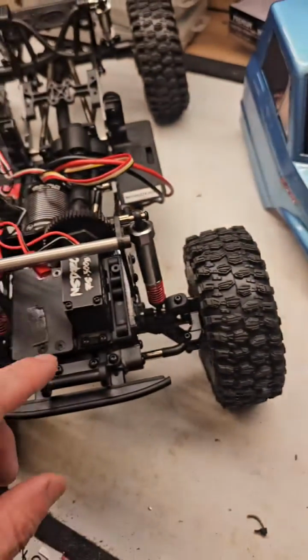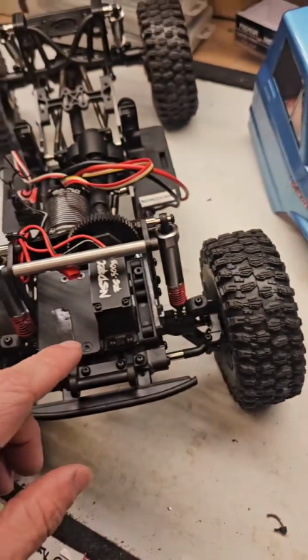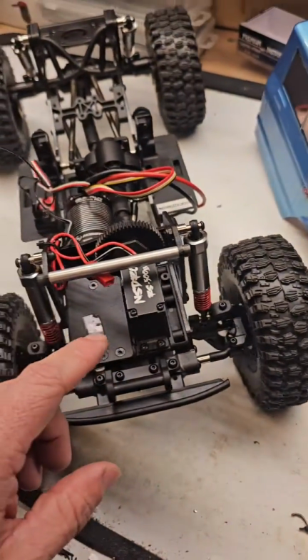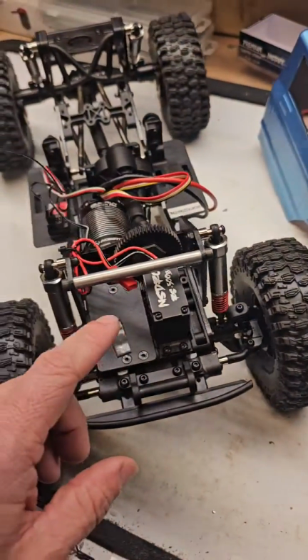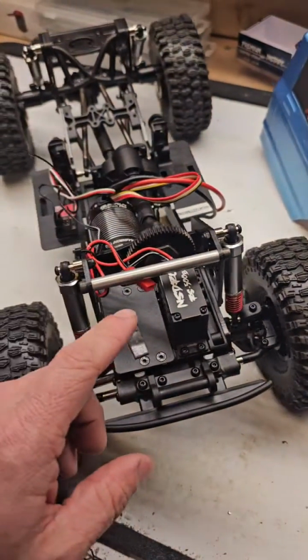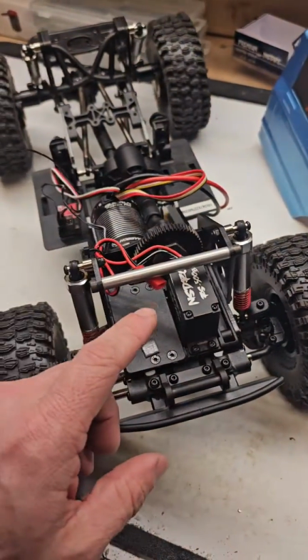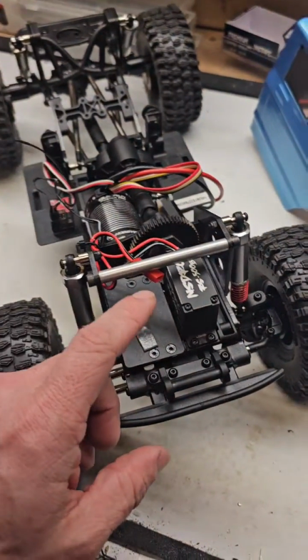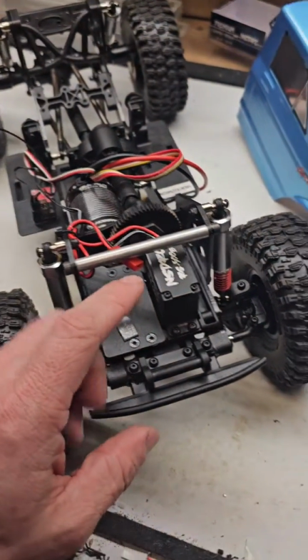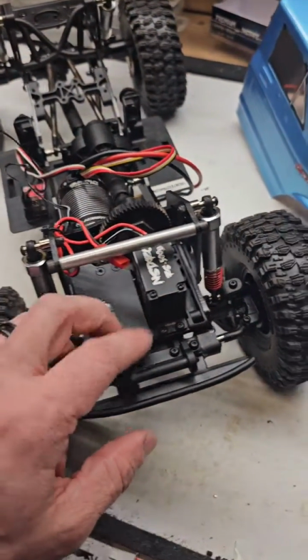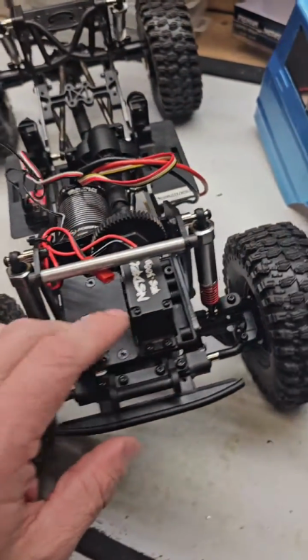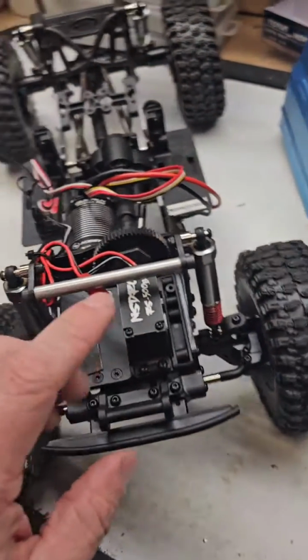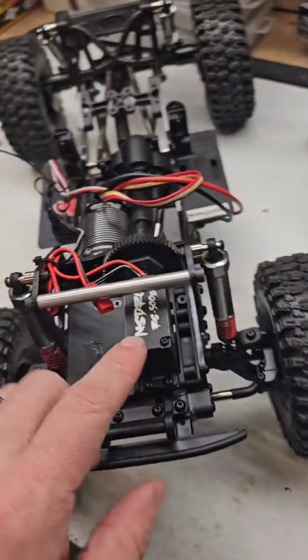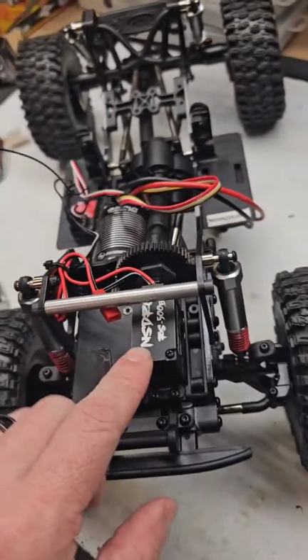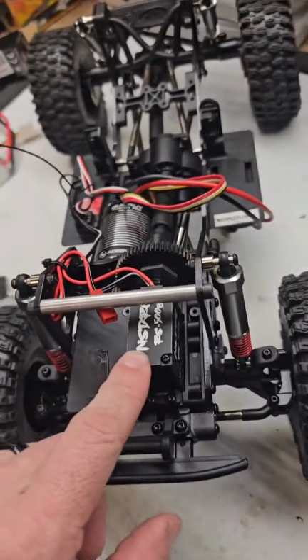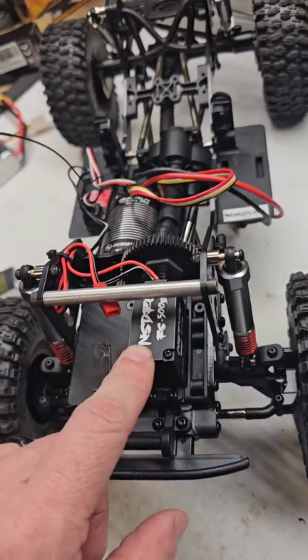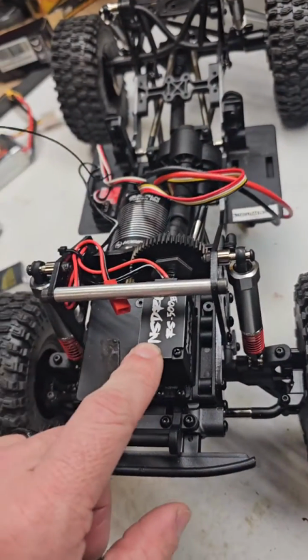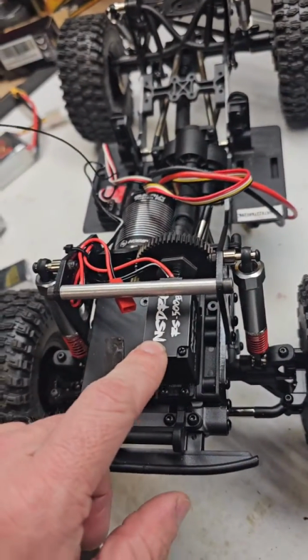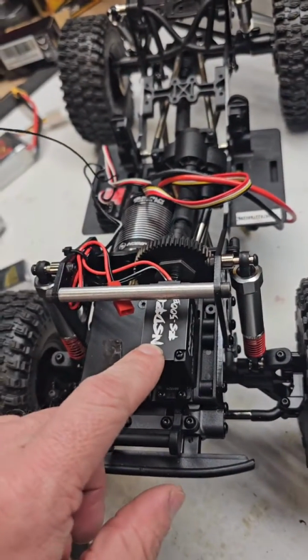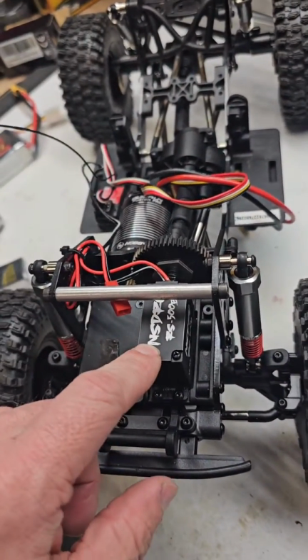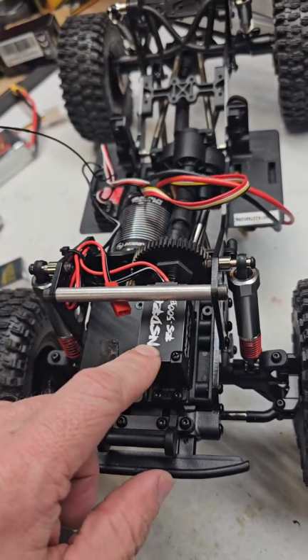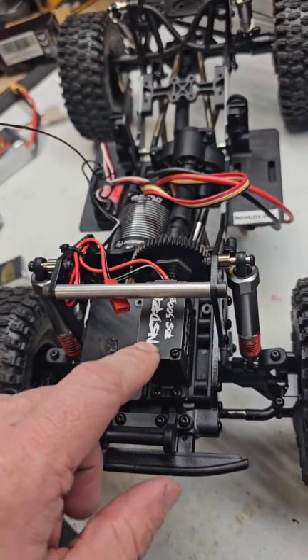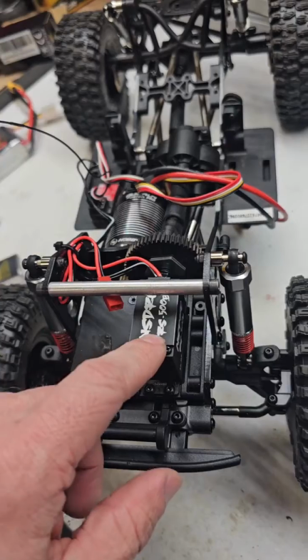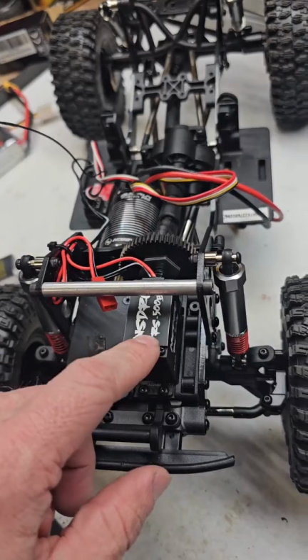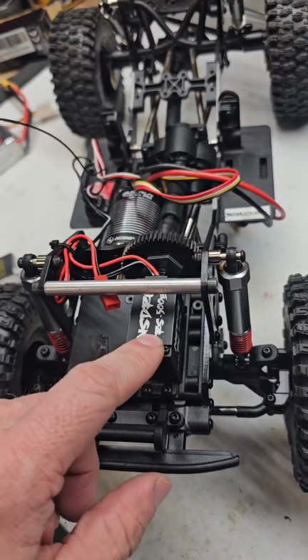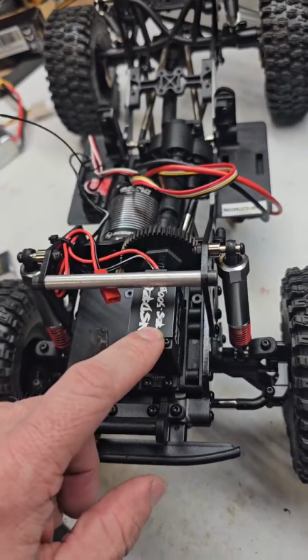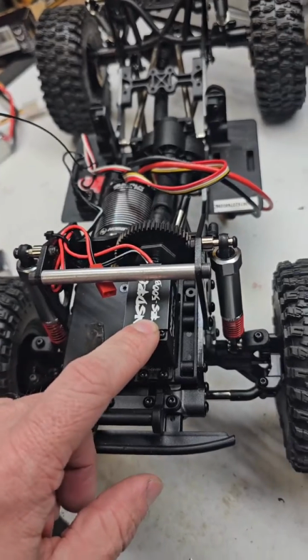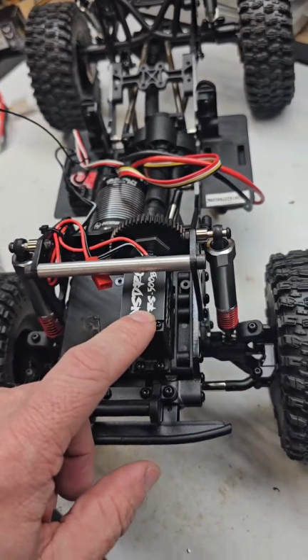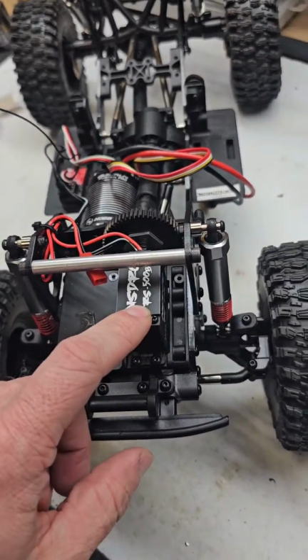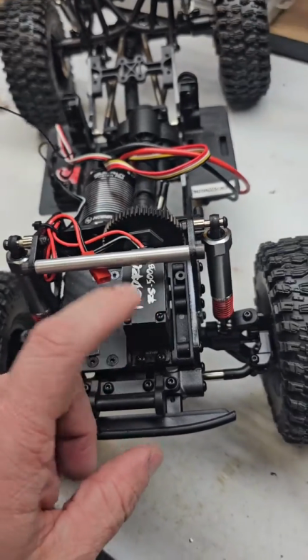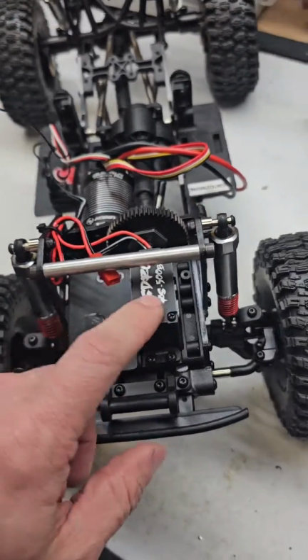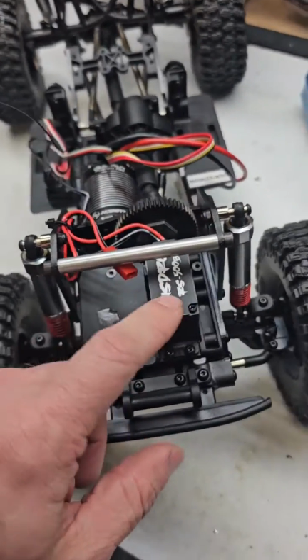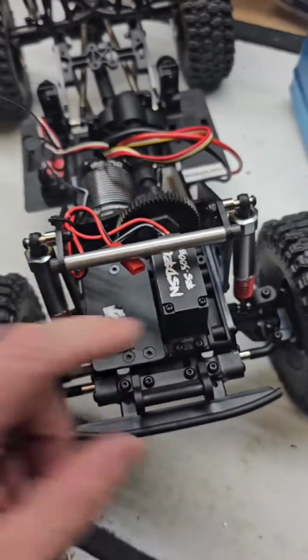I'm working on the Red Cat Ascent. I just dropped in a NS-DRC RS500 servo — direct power.